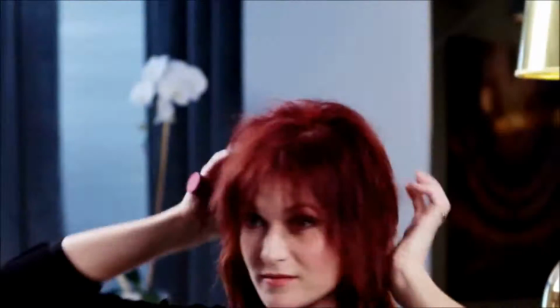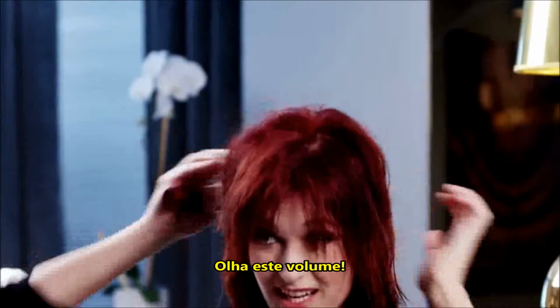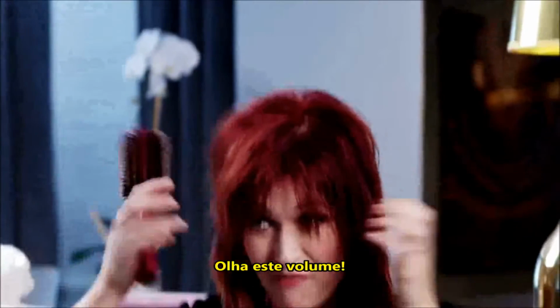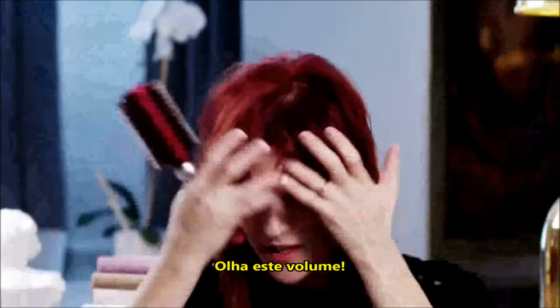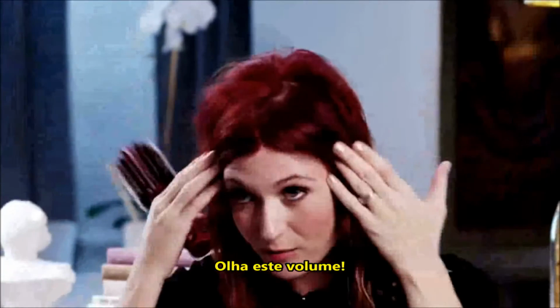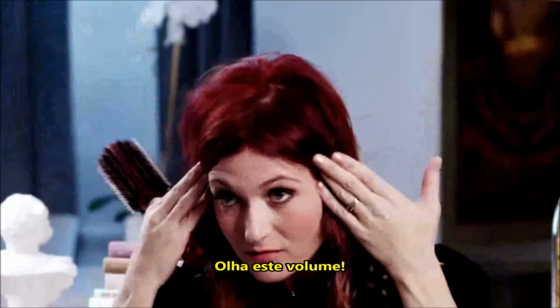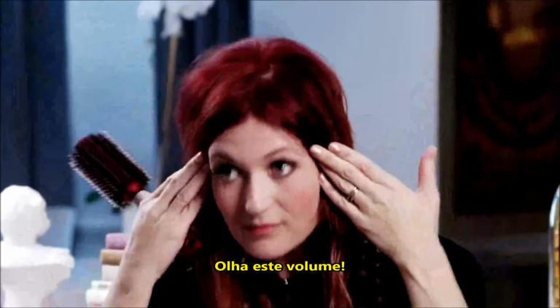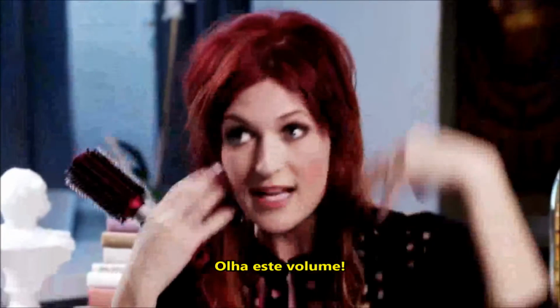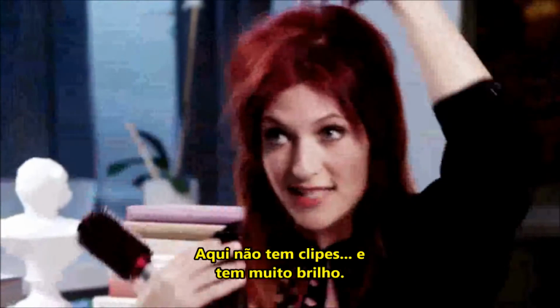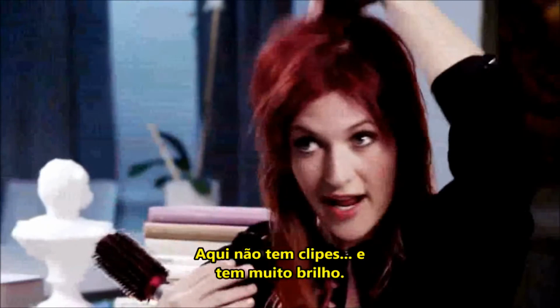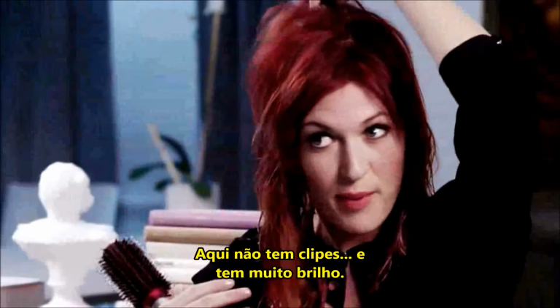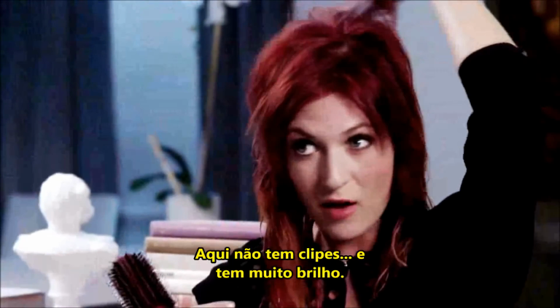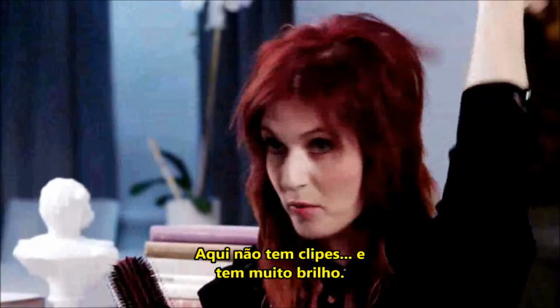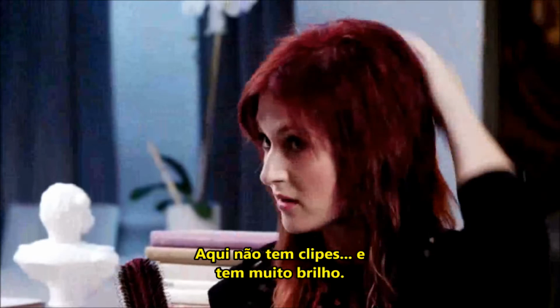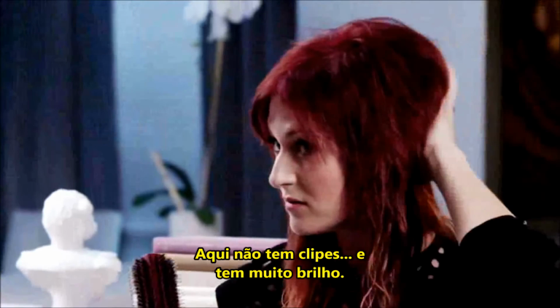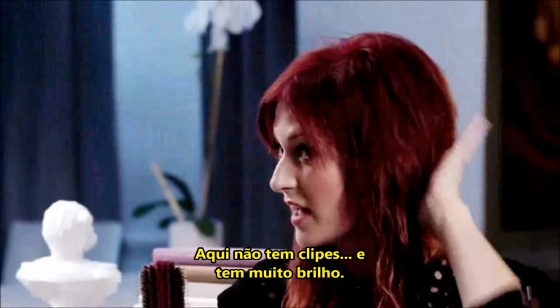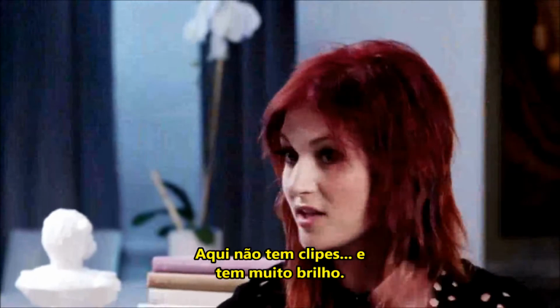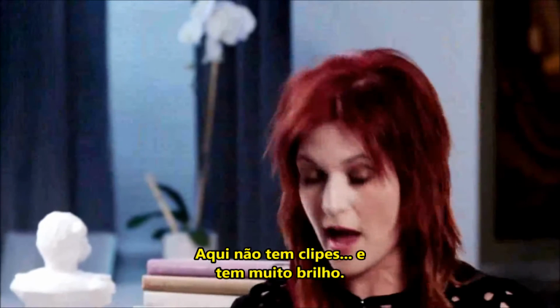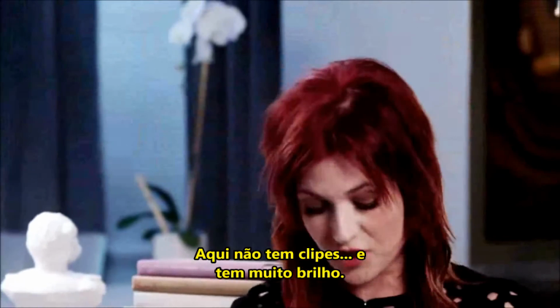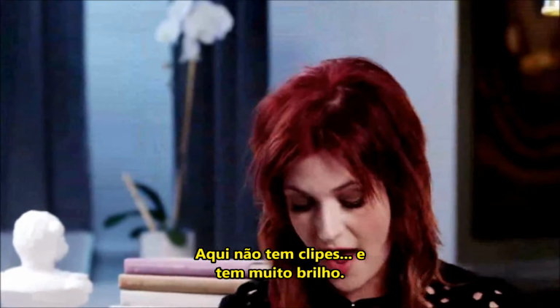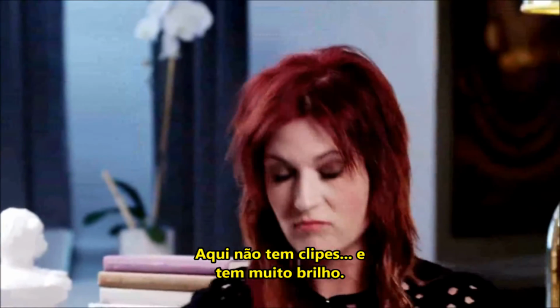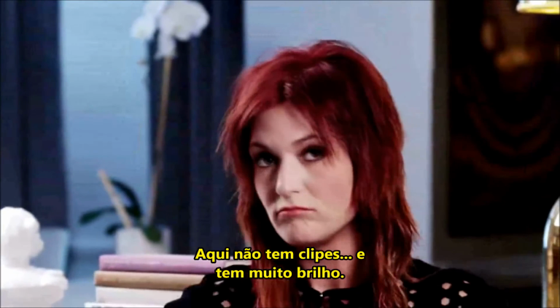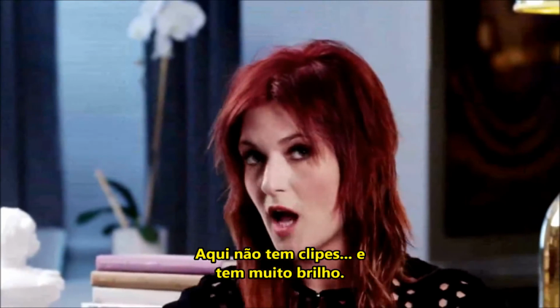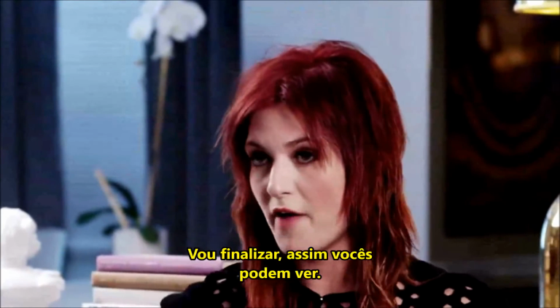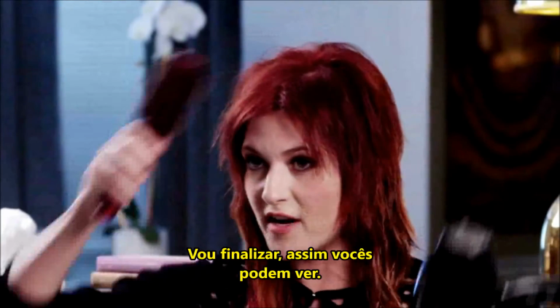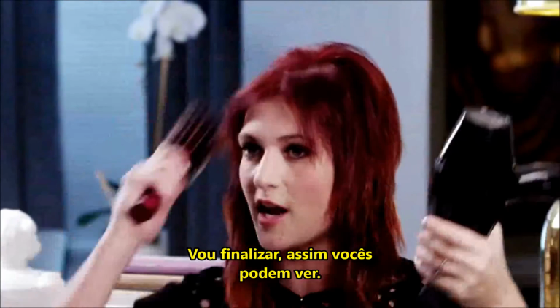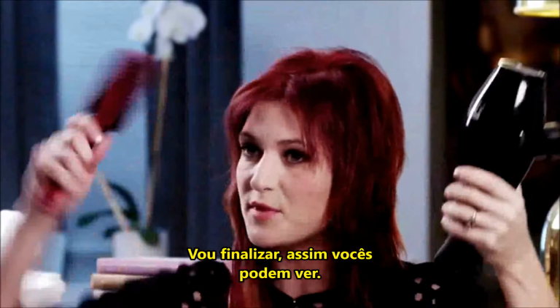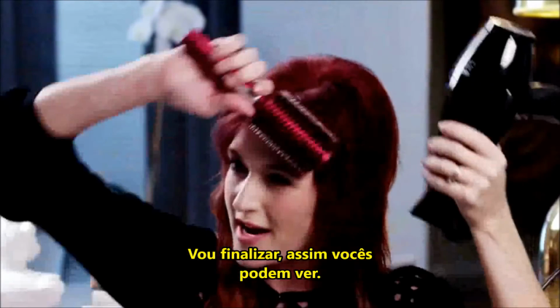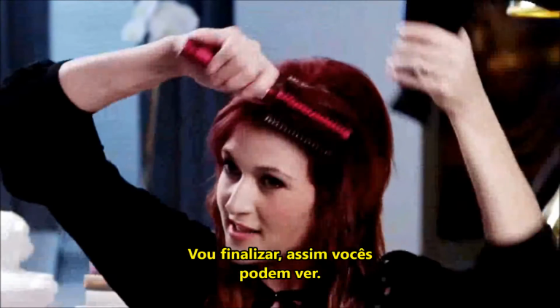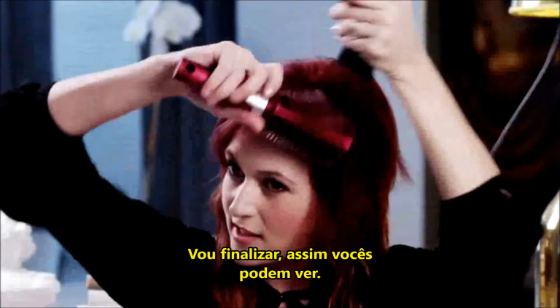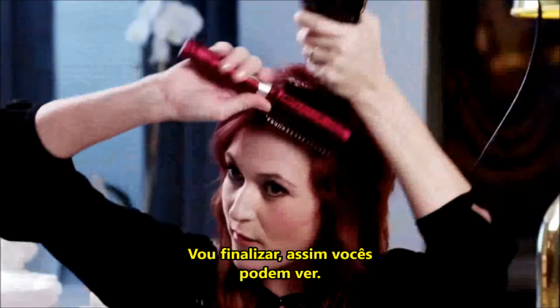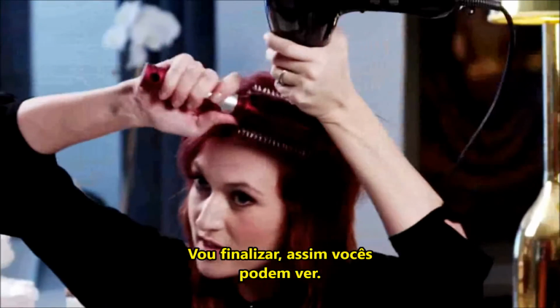Look at that volume. And that's not any back combing. There's a lot of shine. I'll finish it up so you guys can see the rest.